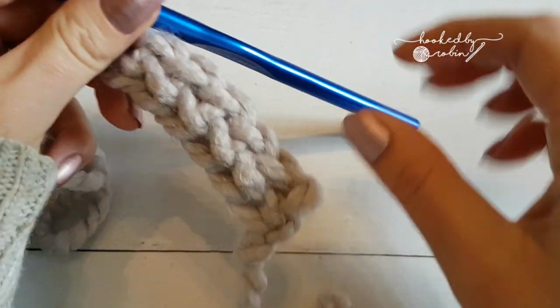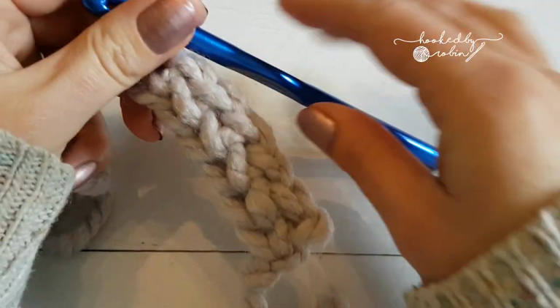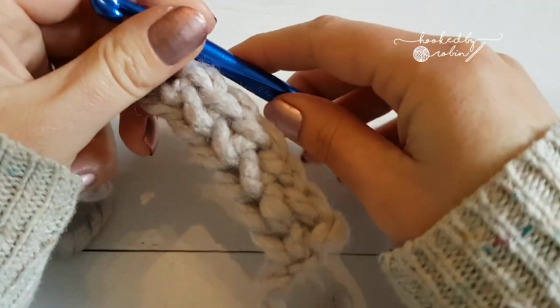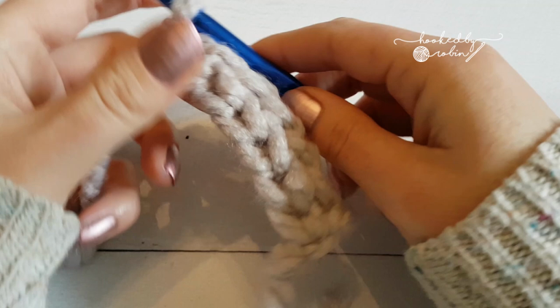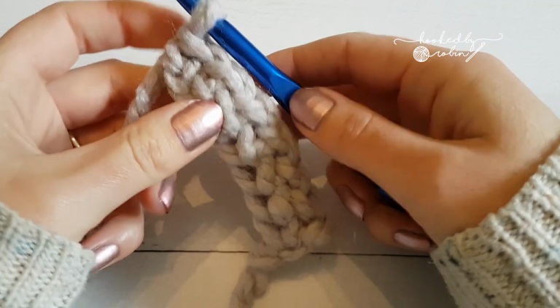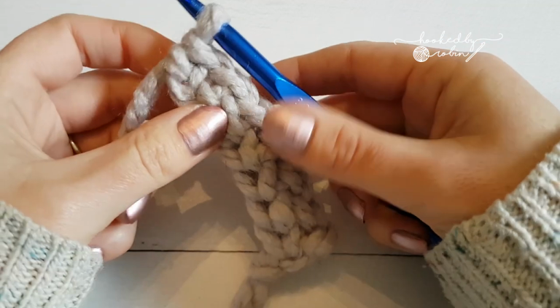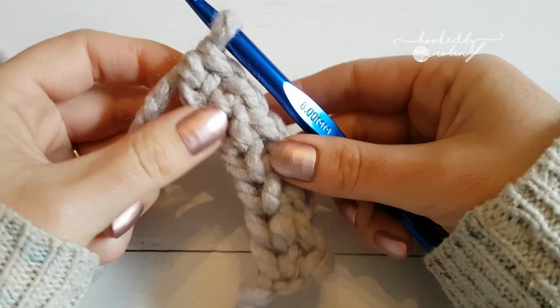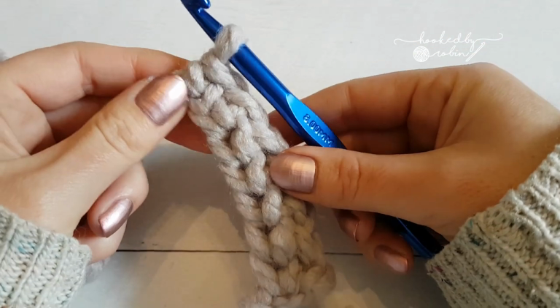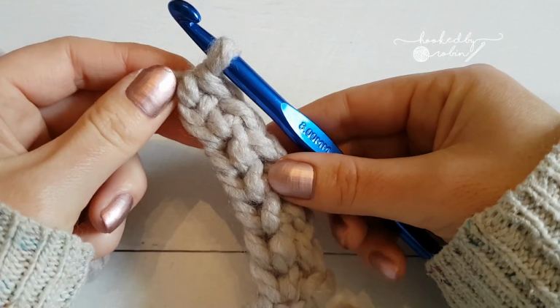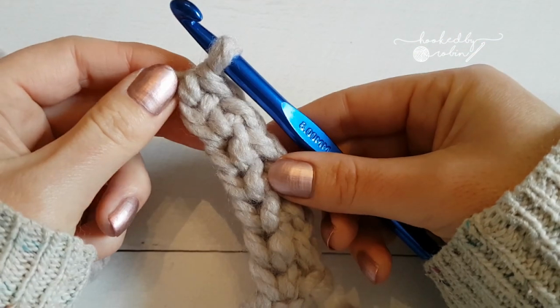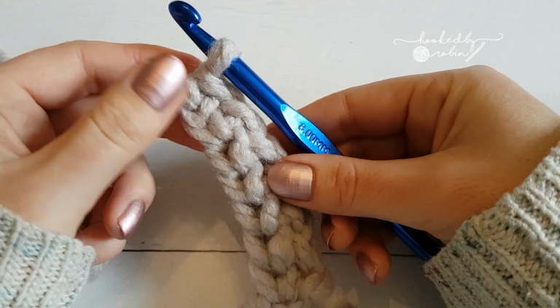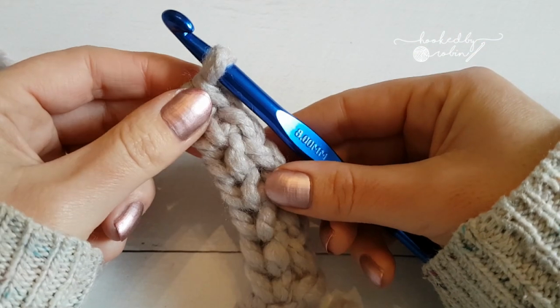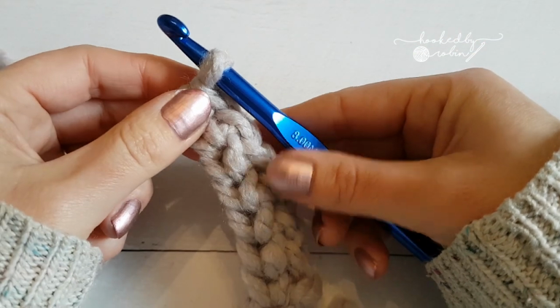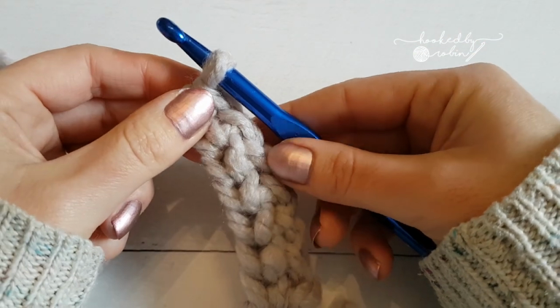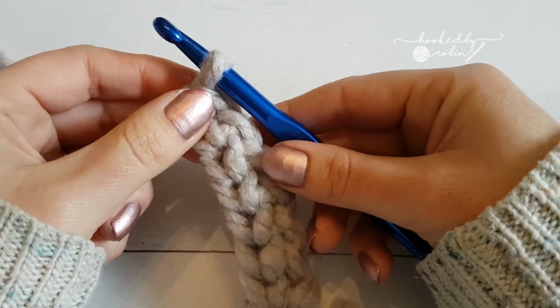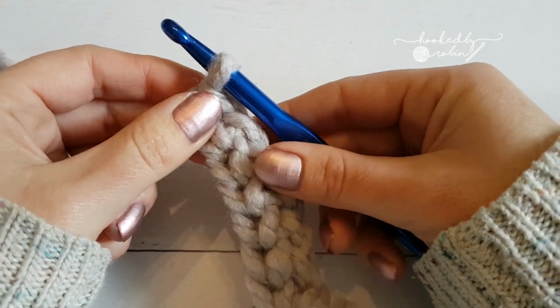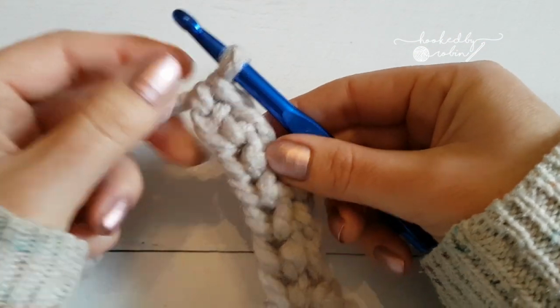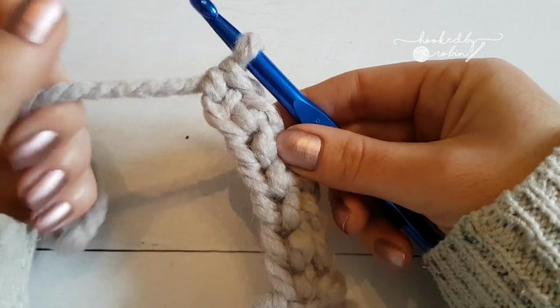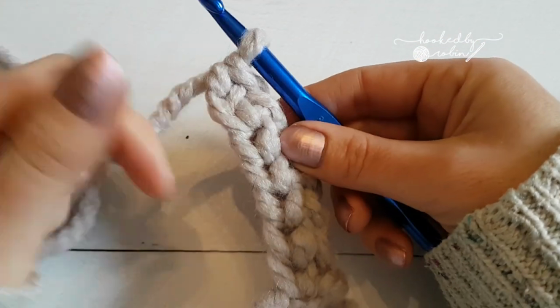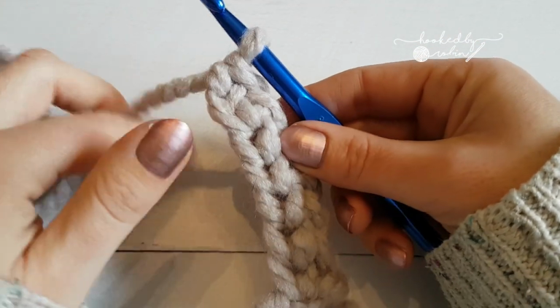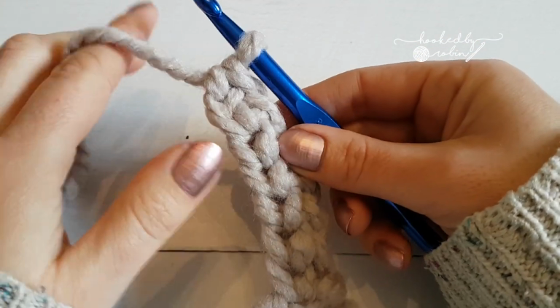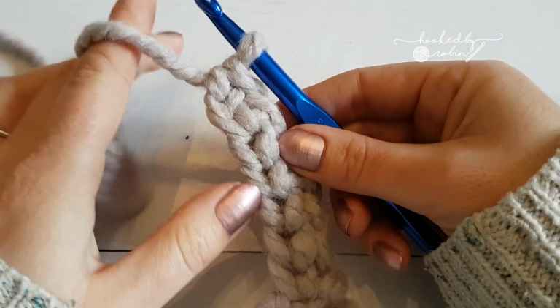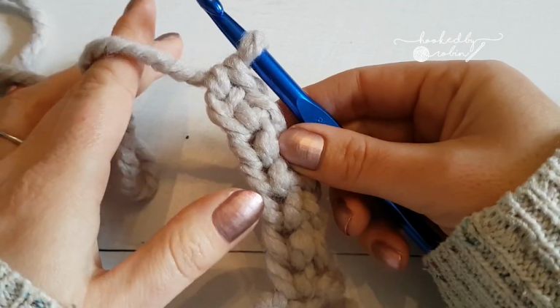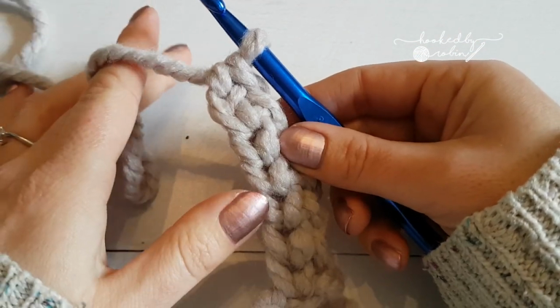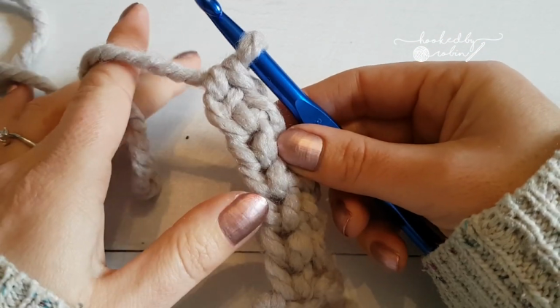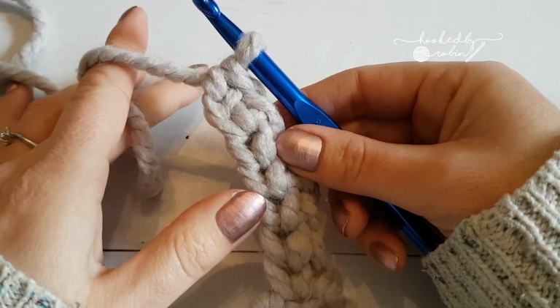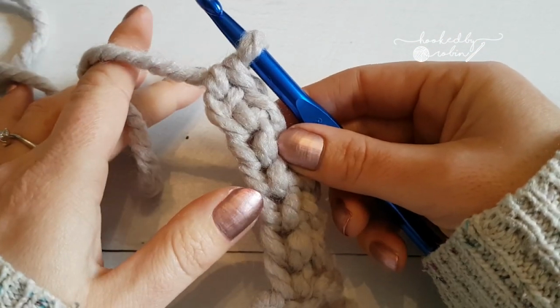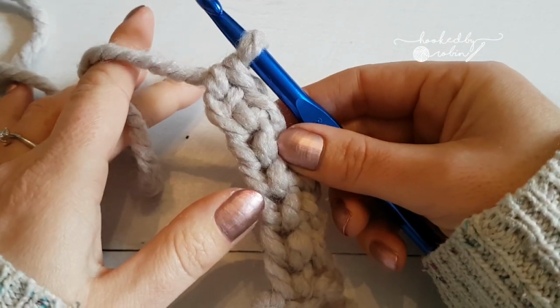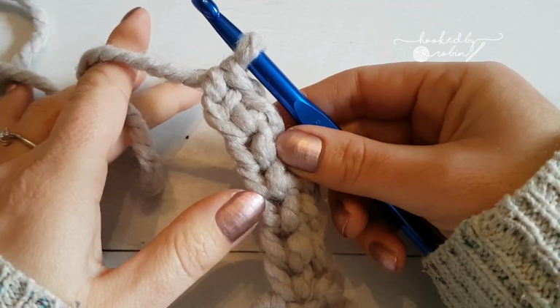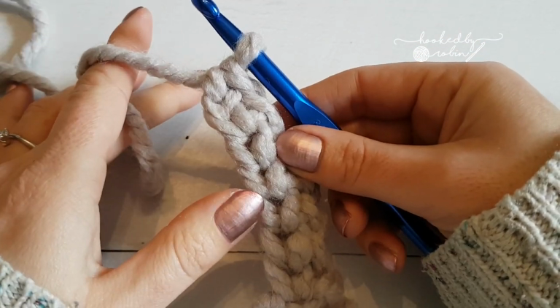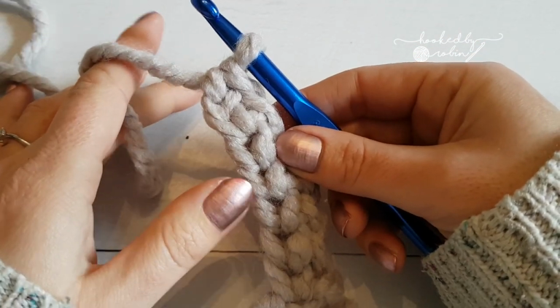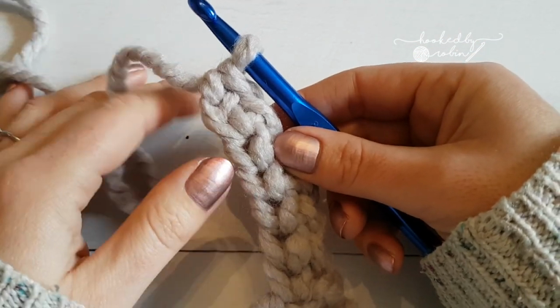Hopefully that was a lot more clear for you. Happy foundation single crocheting!